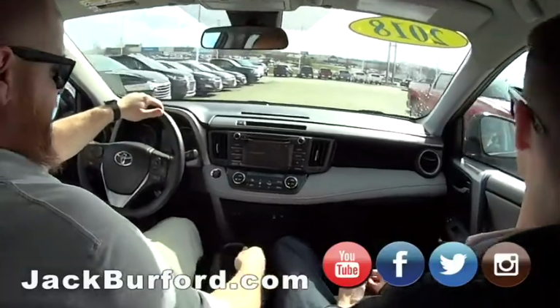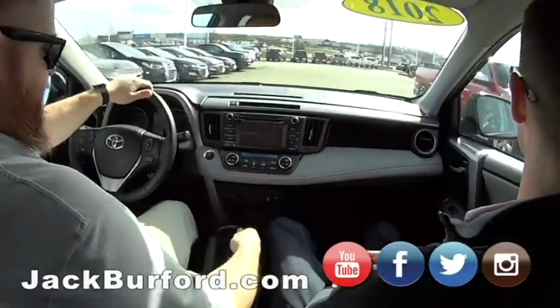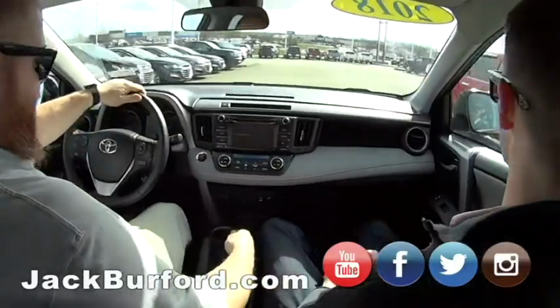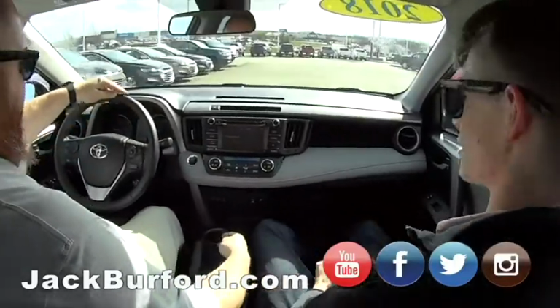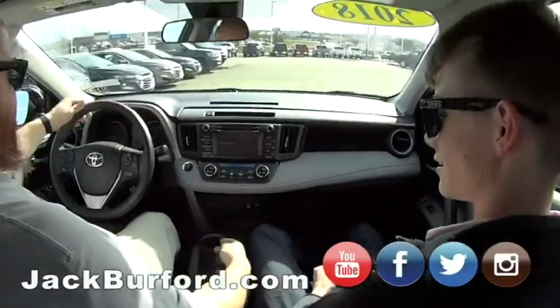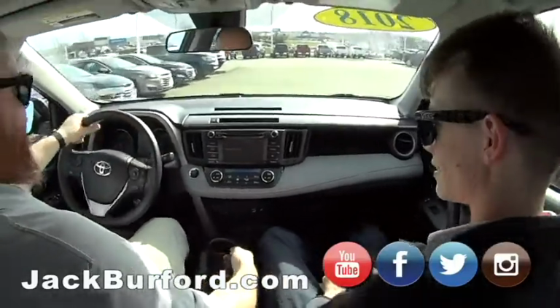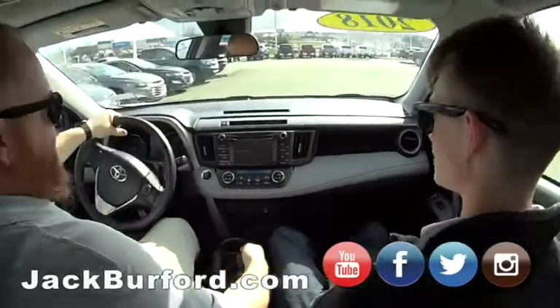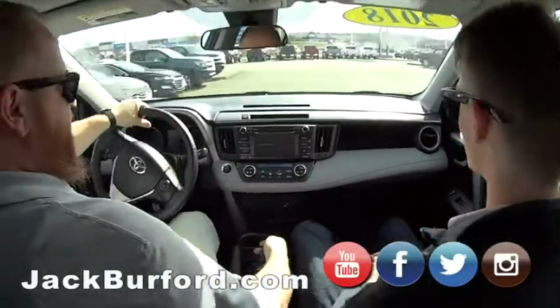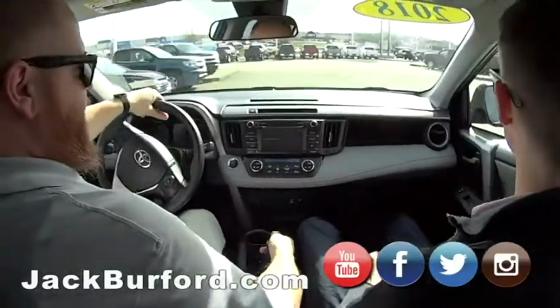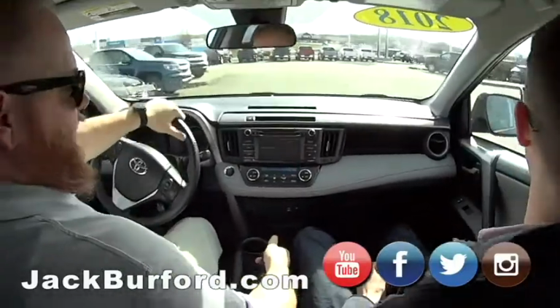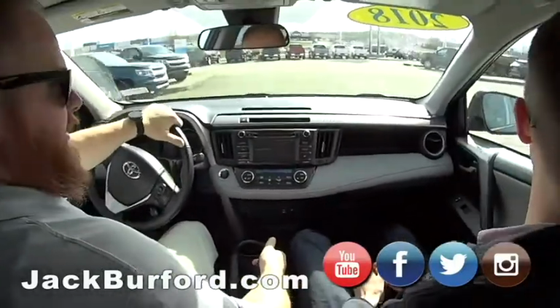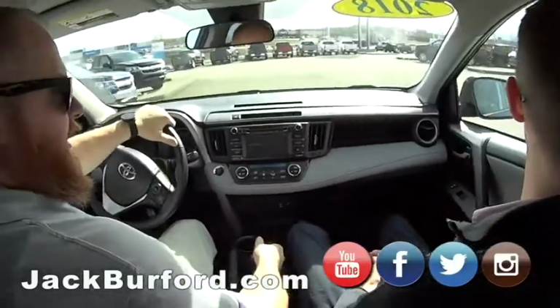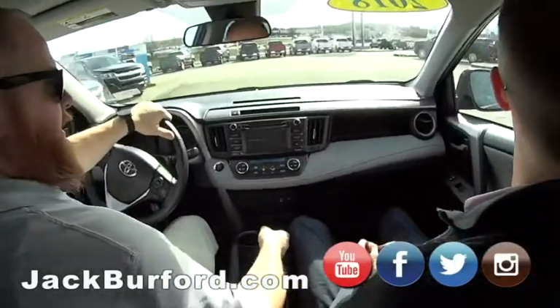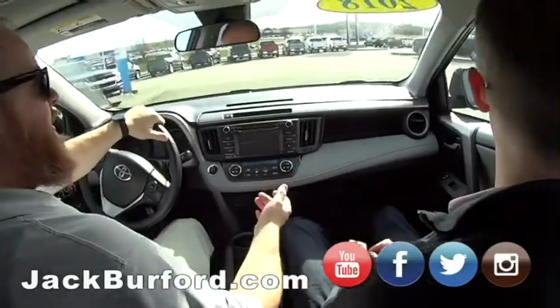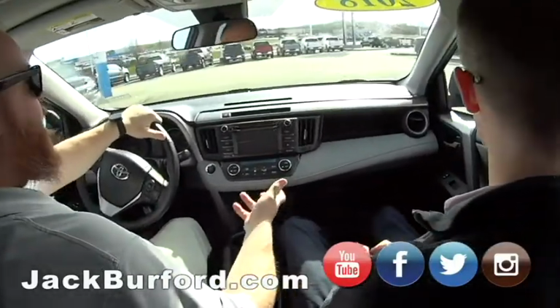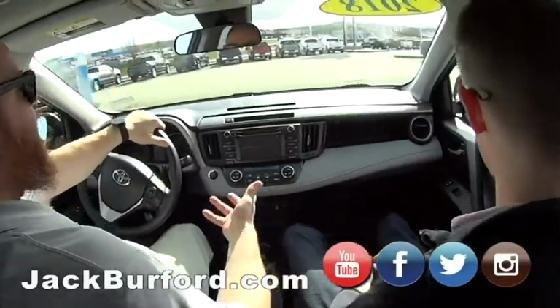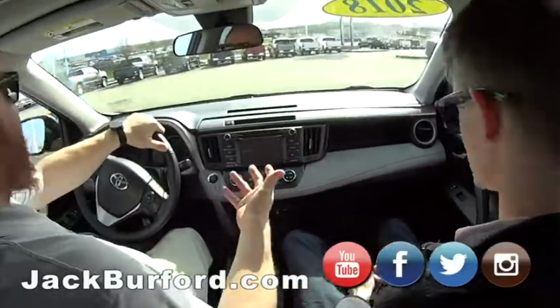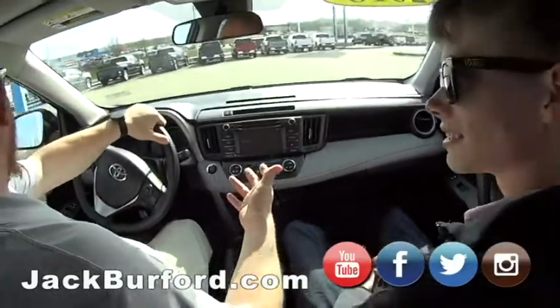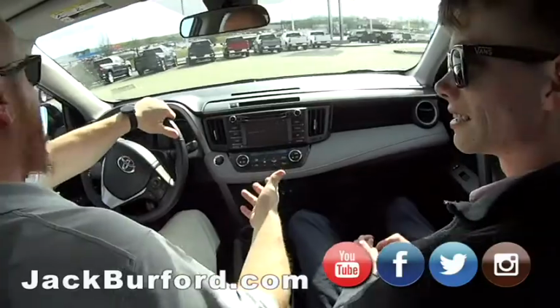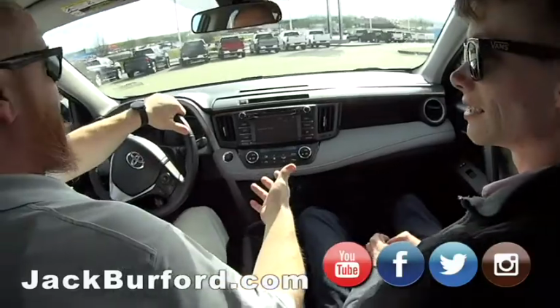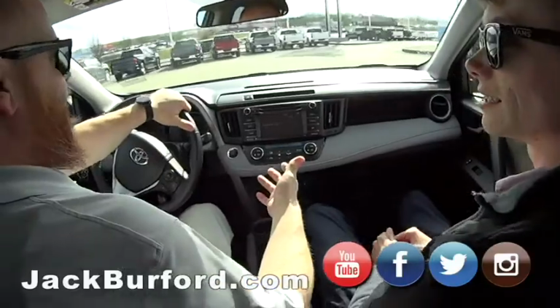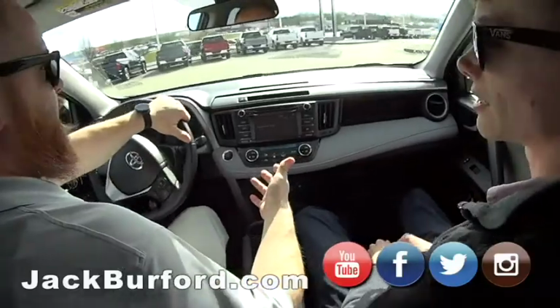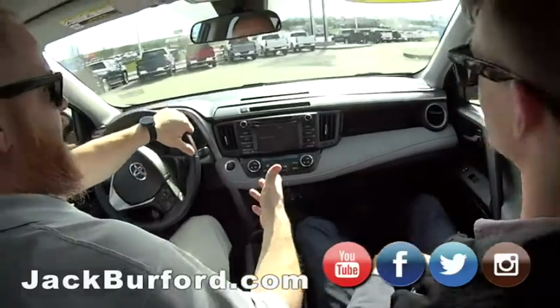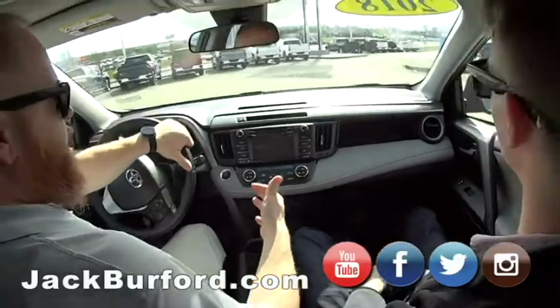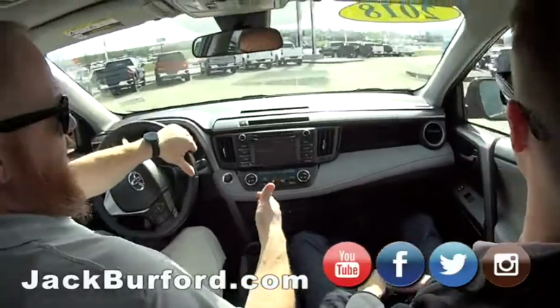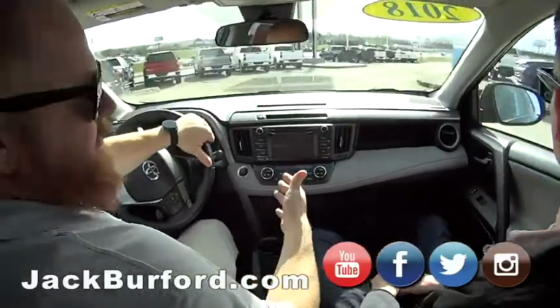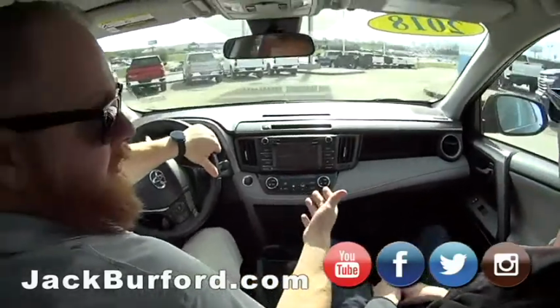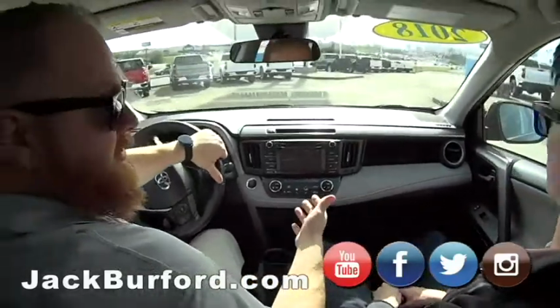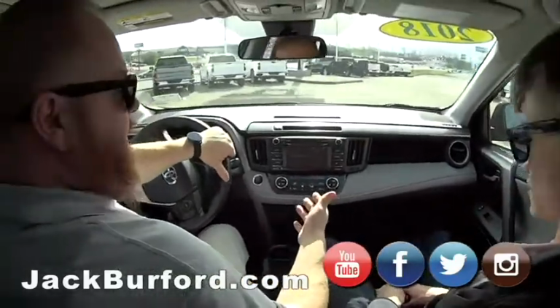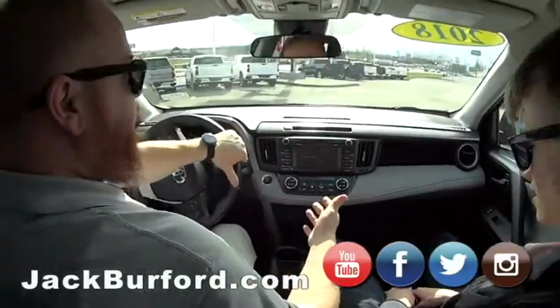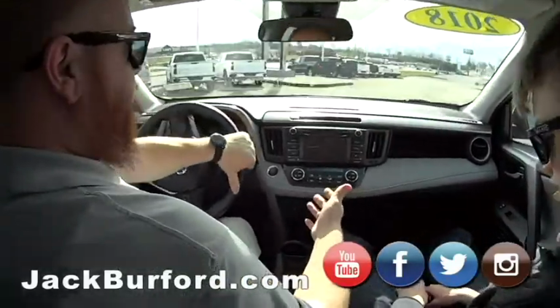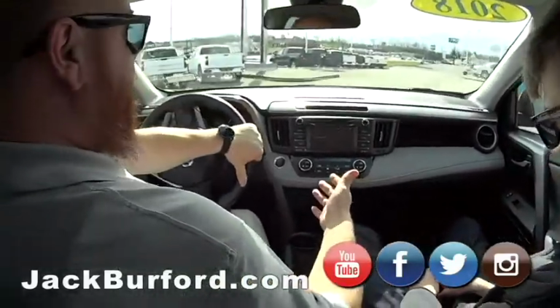This is a great little SUV. Really it's not small like they used to be. This one's got a lot of room on the inside. Heck yeah, it does.